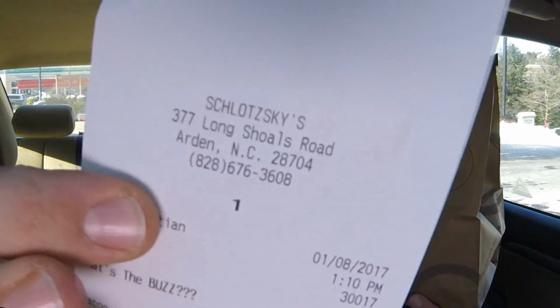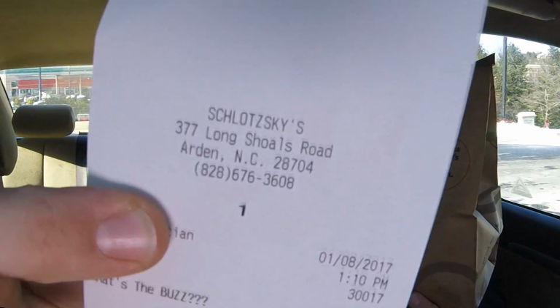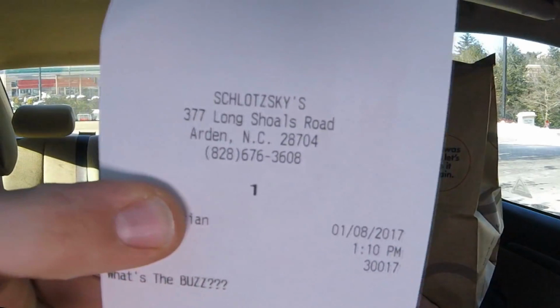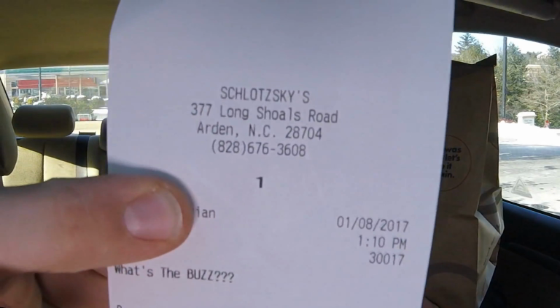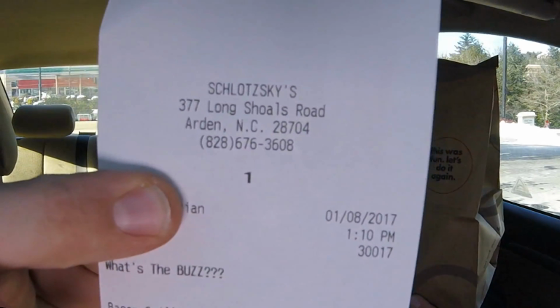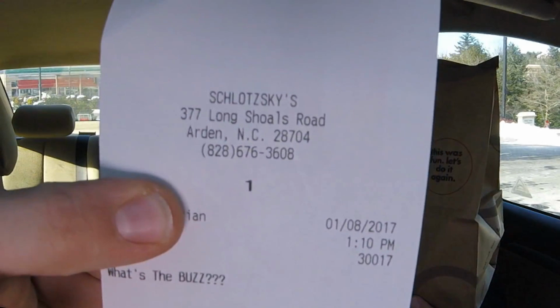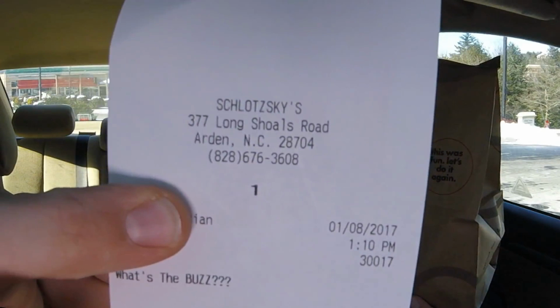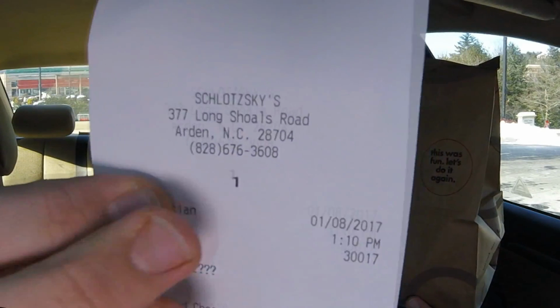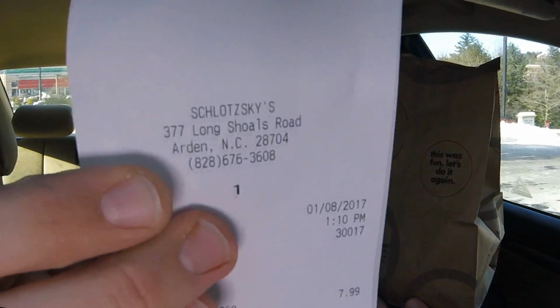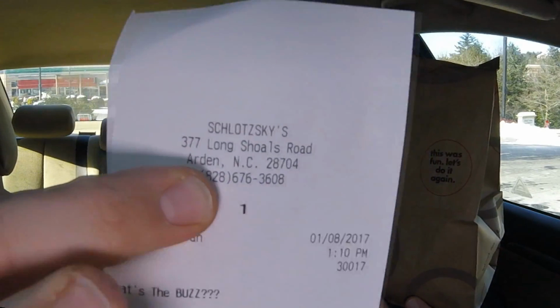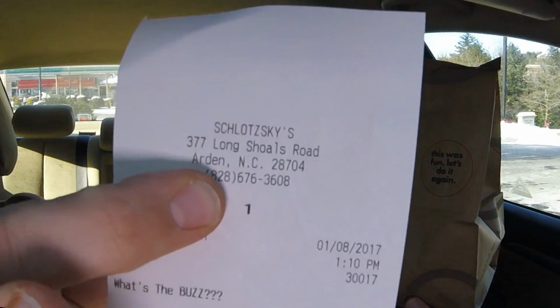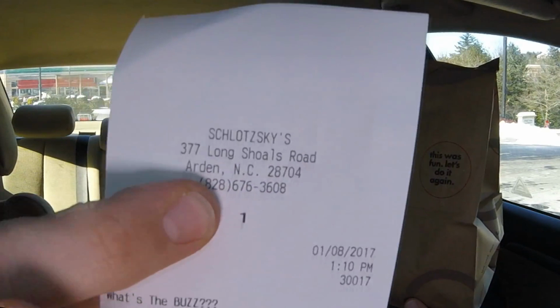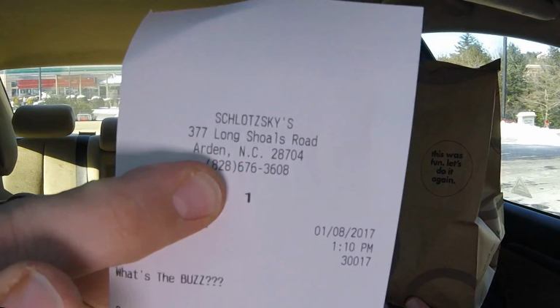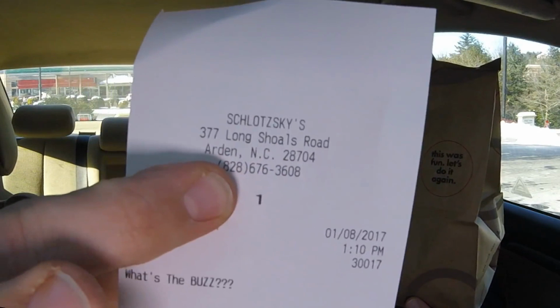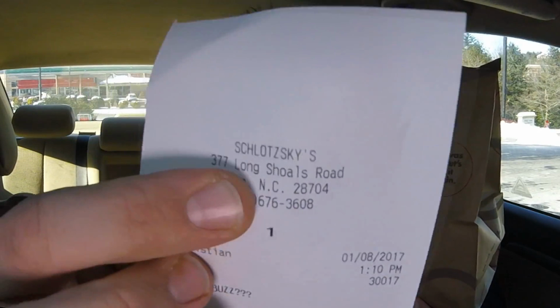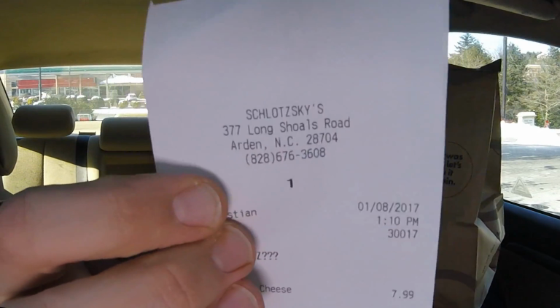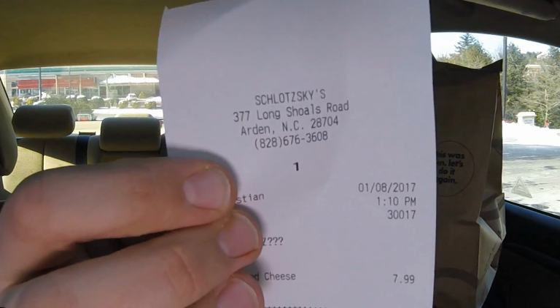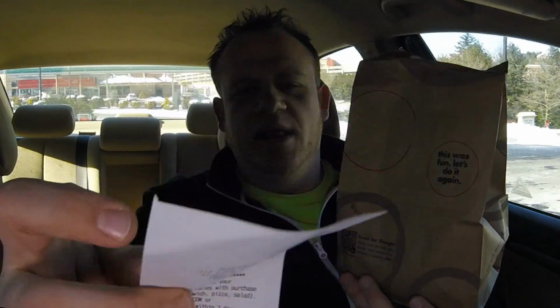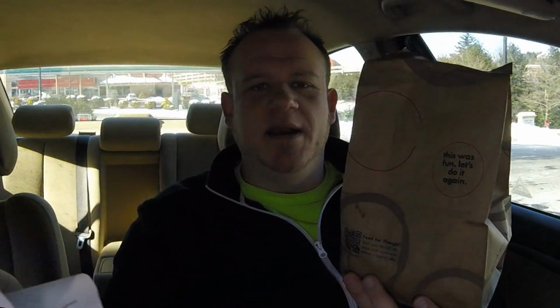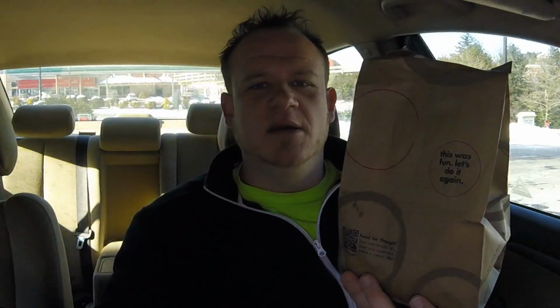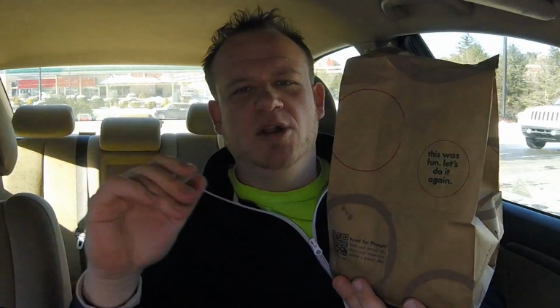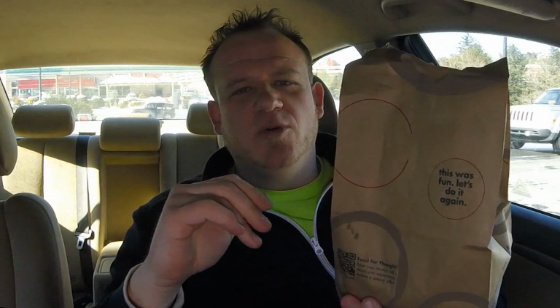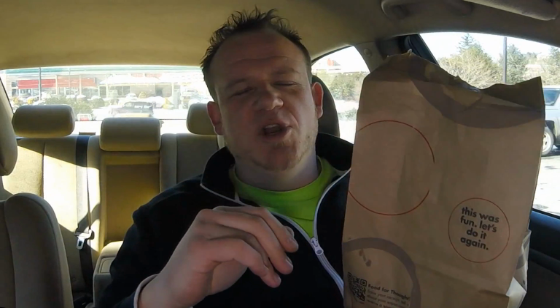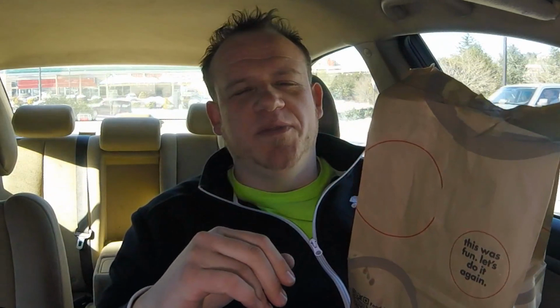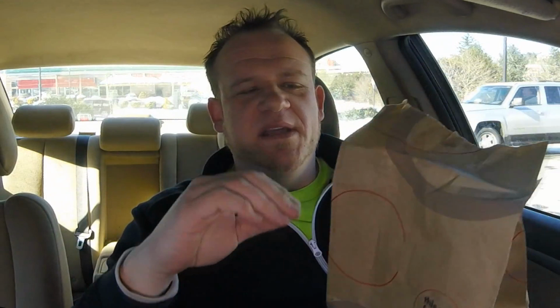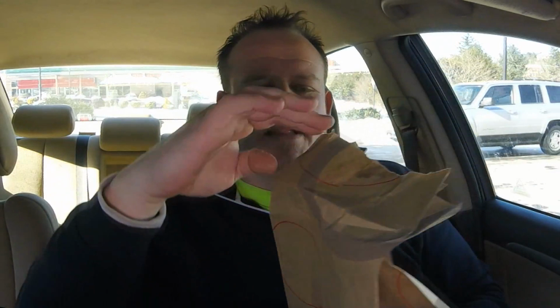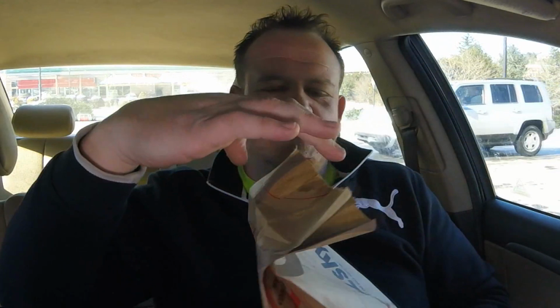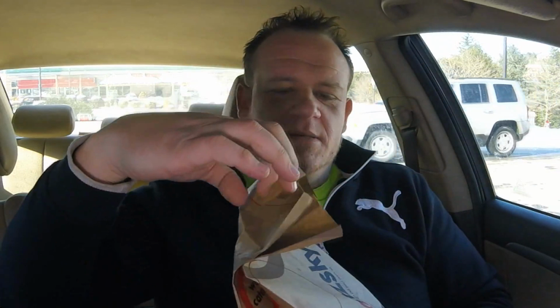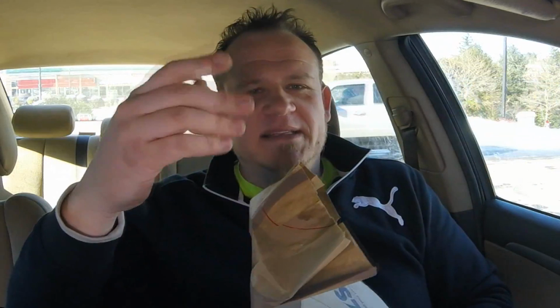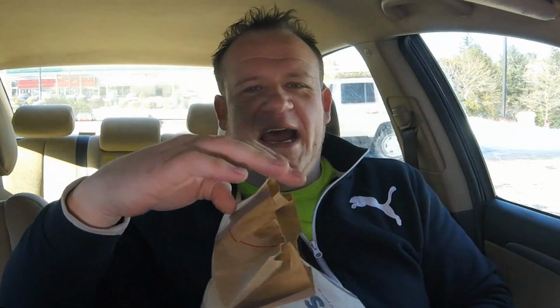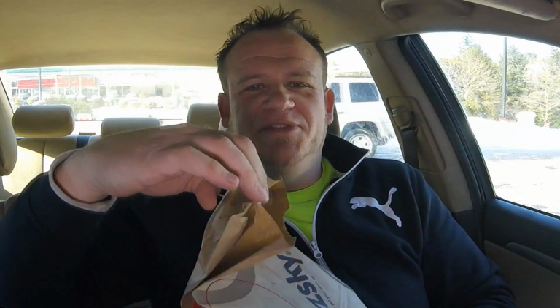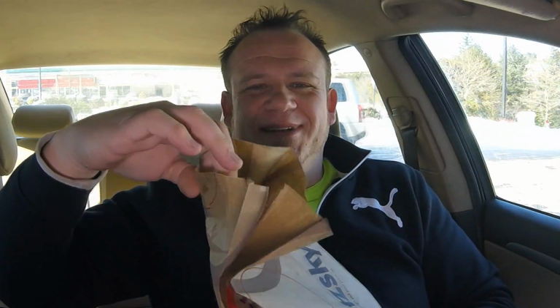There's the location in Asheville — it actually says Arden, North Carolina. Locals know what the deal is. It's Asheville.